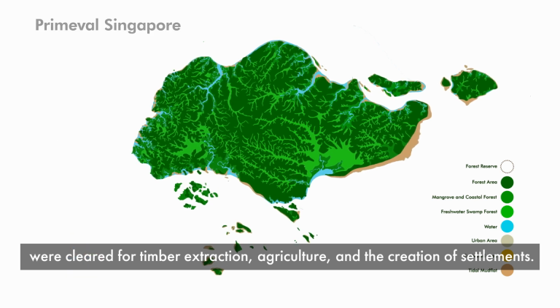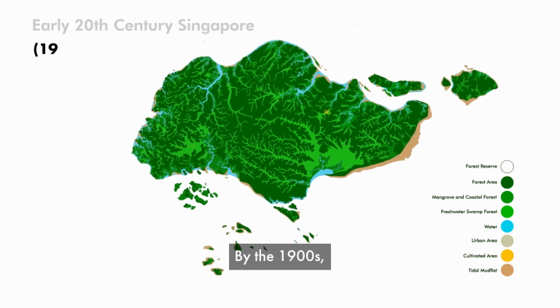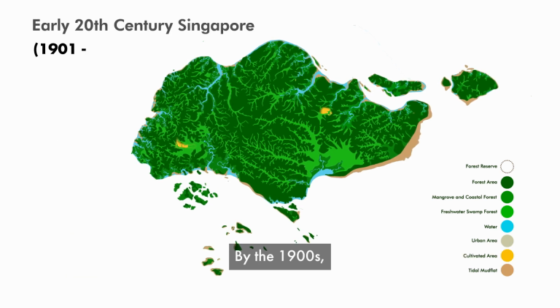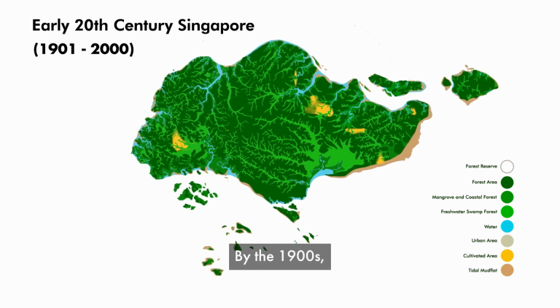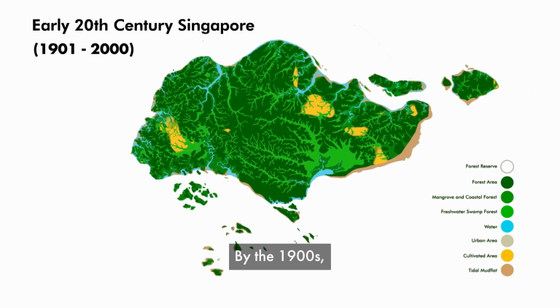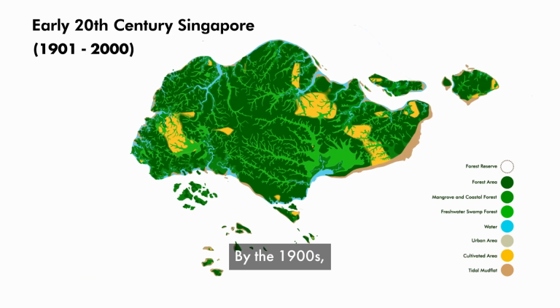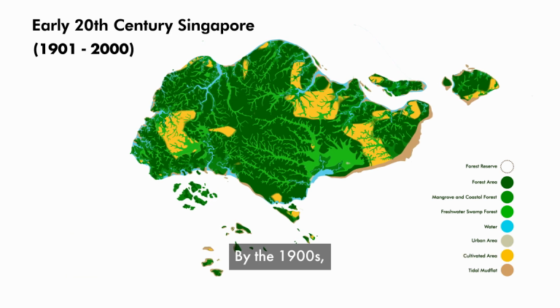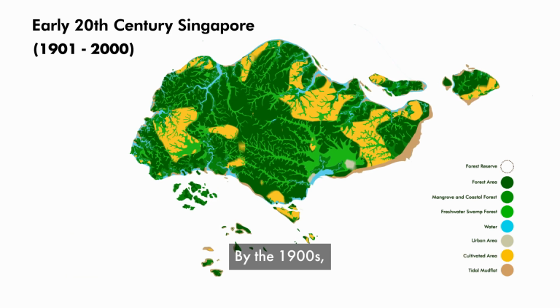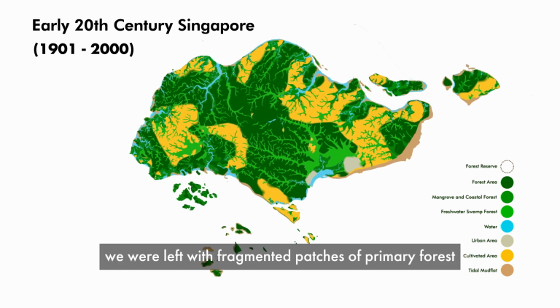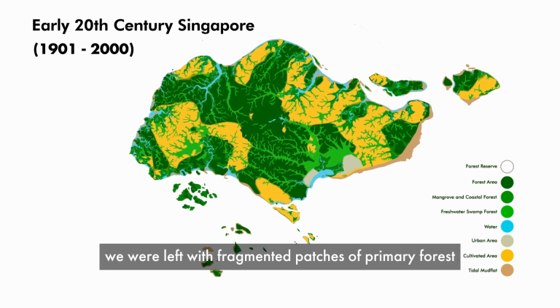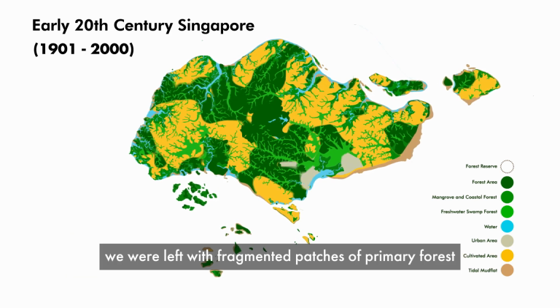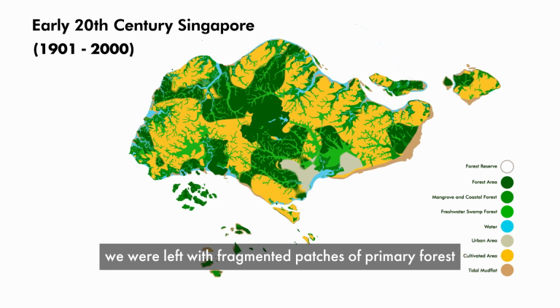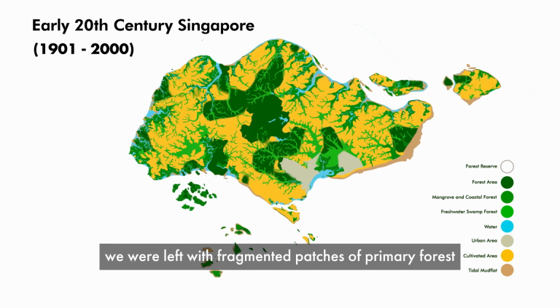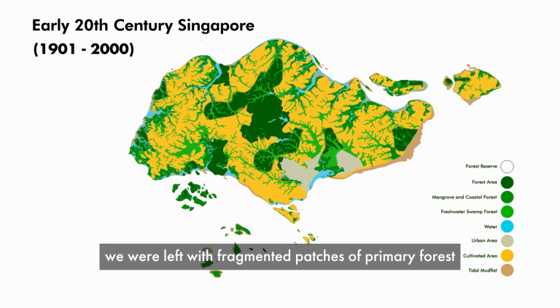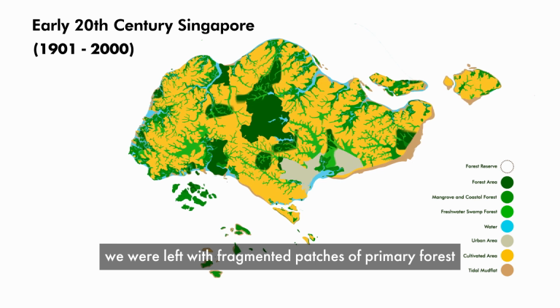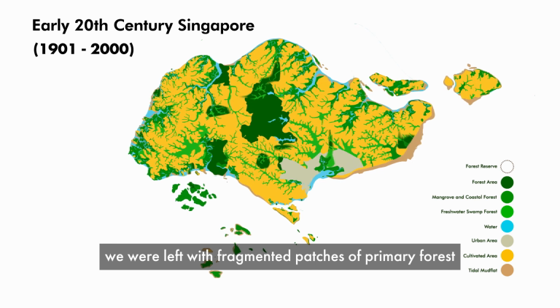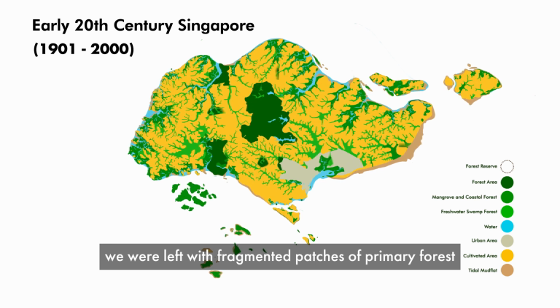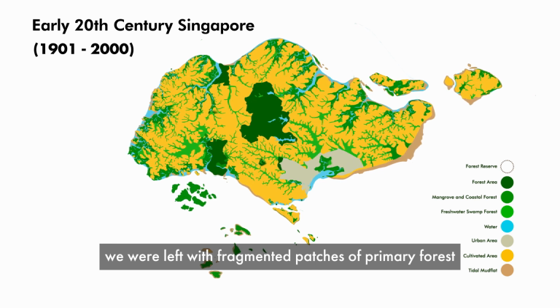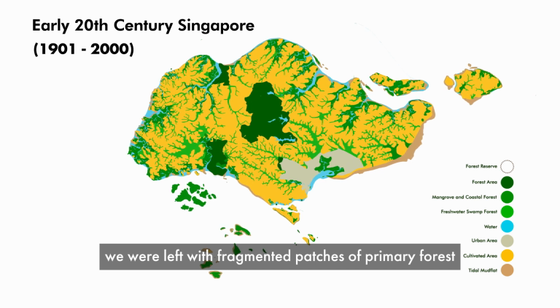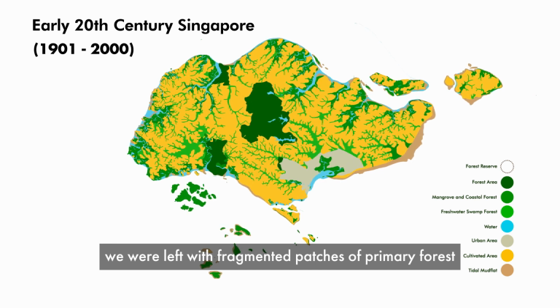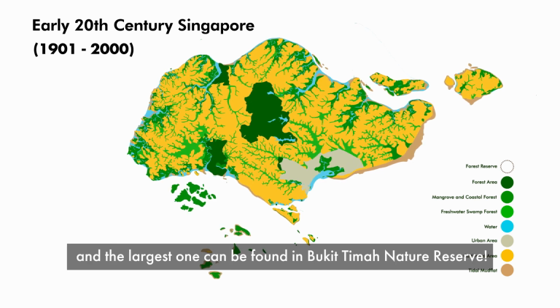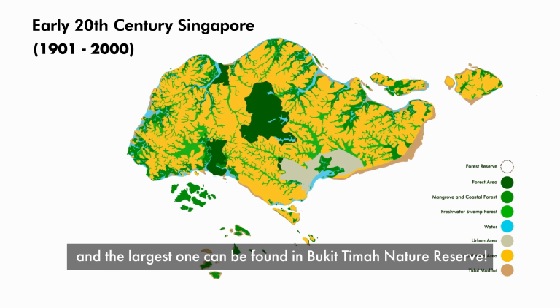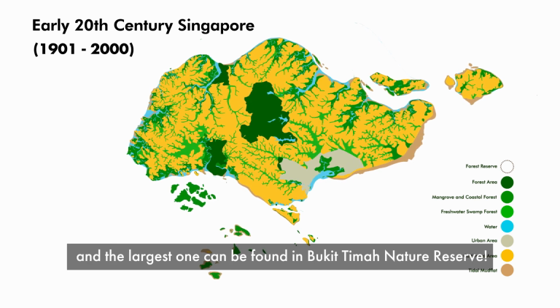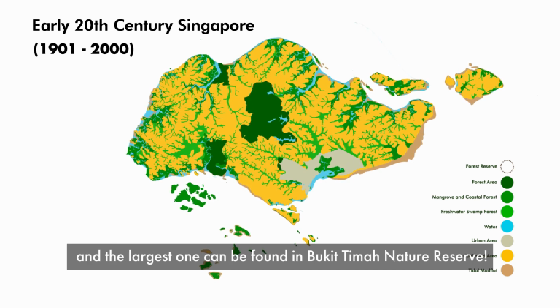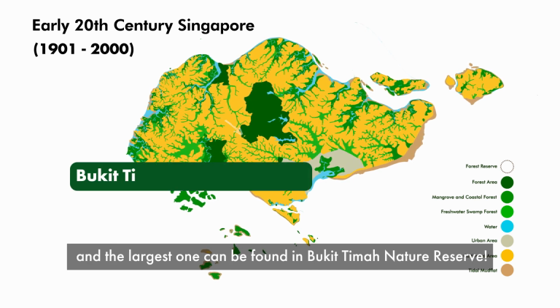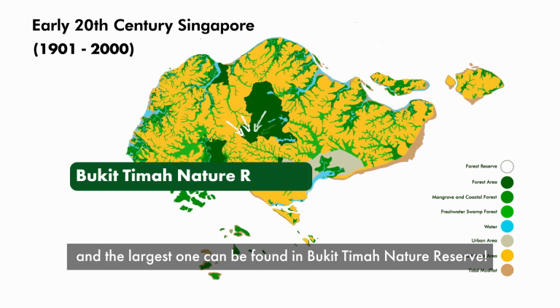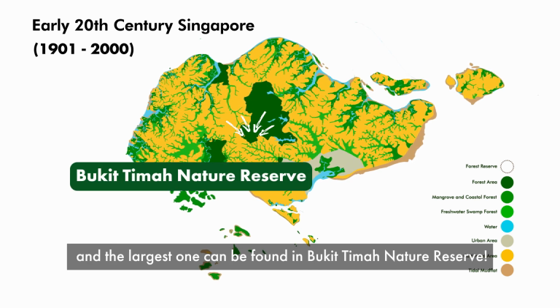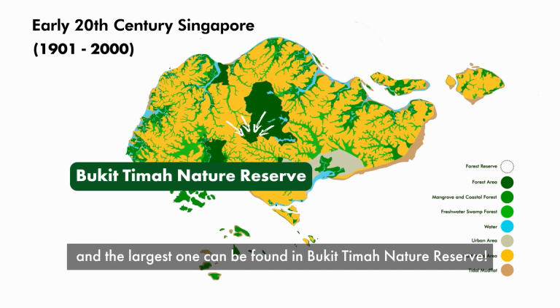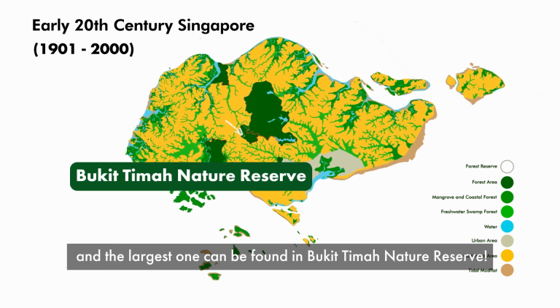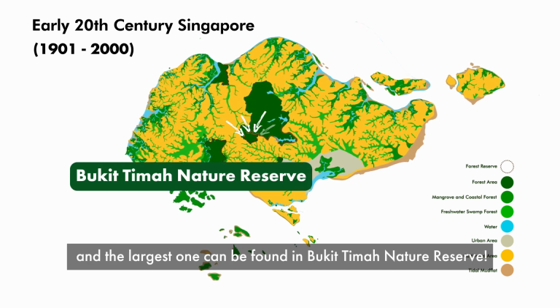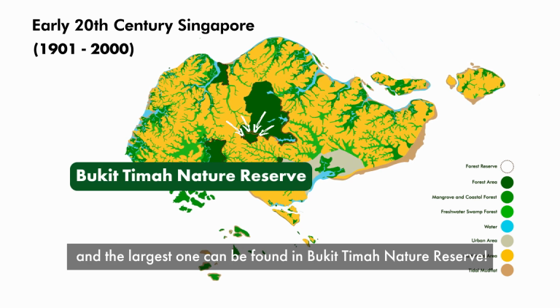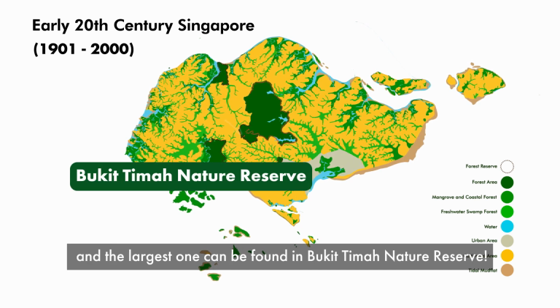By the 1900s, we were left with fragmented patches of primary forest, and the largest one can be found in Bukit Timah Nature Reserve.